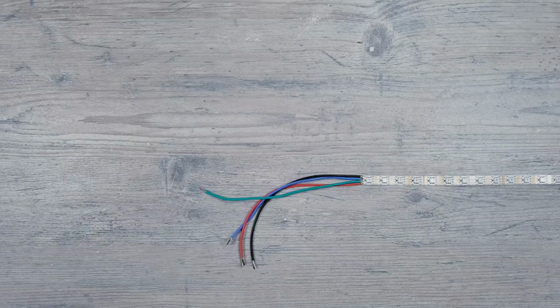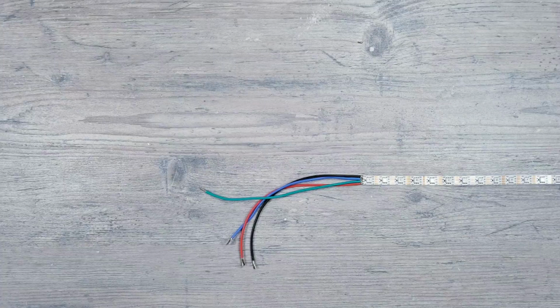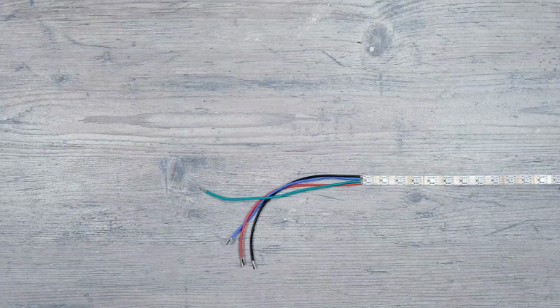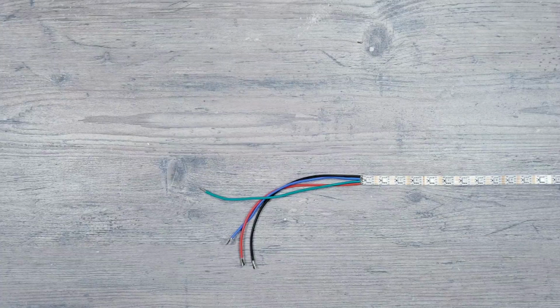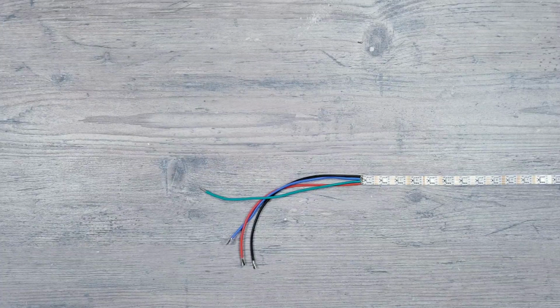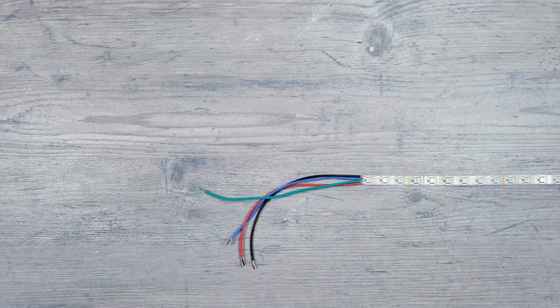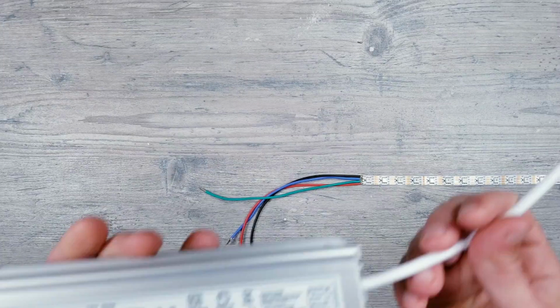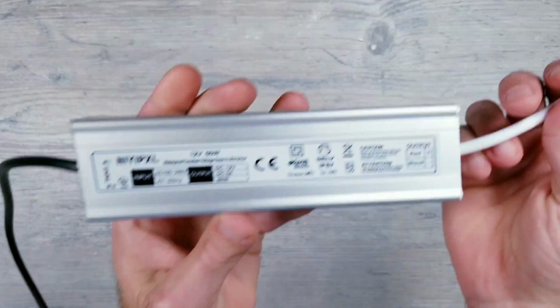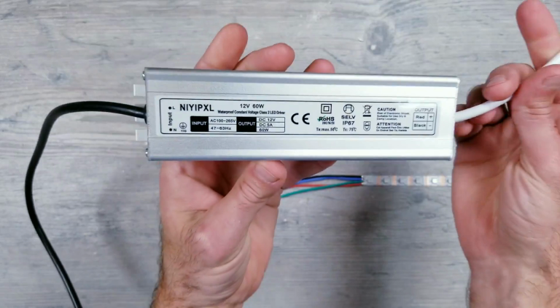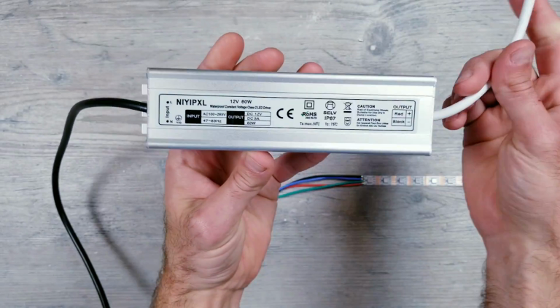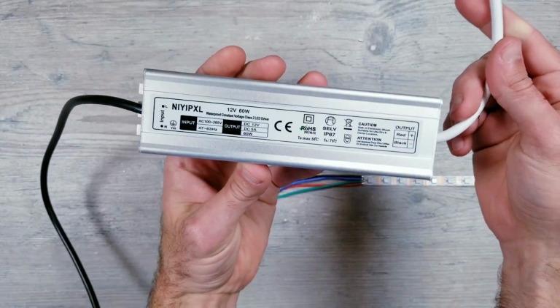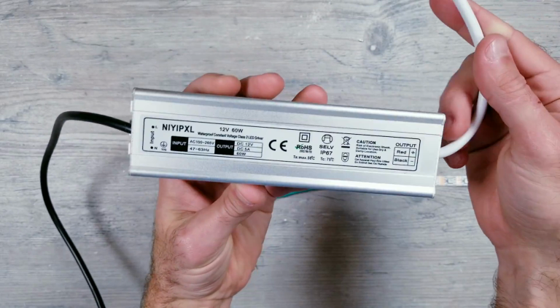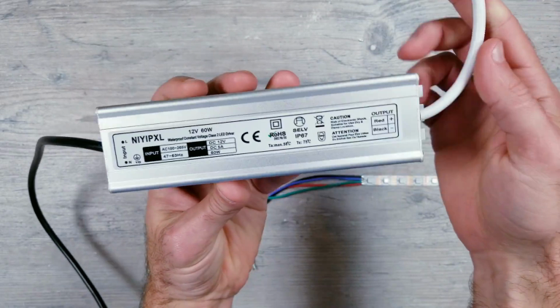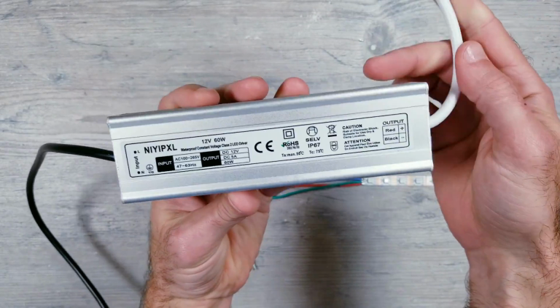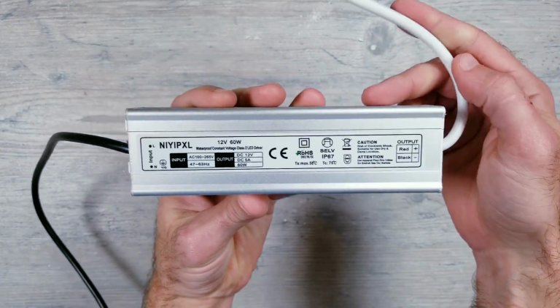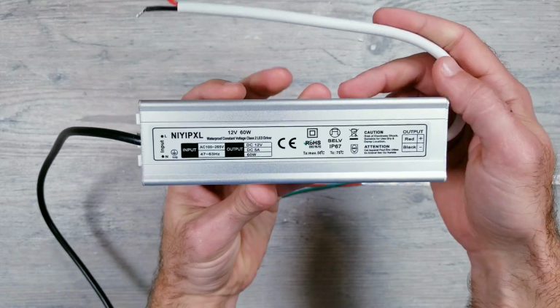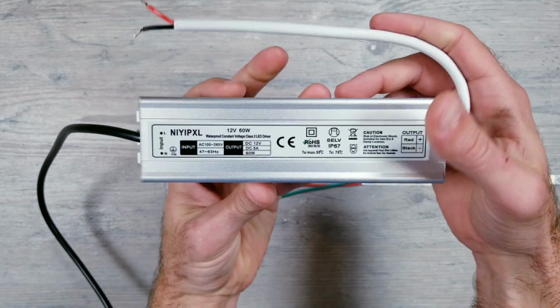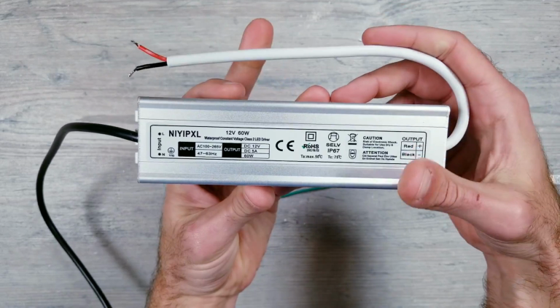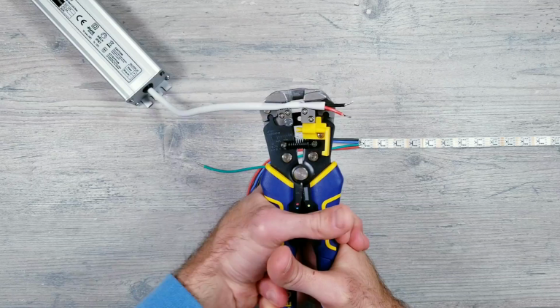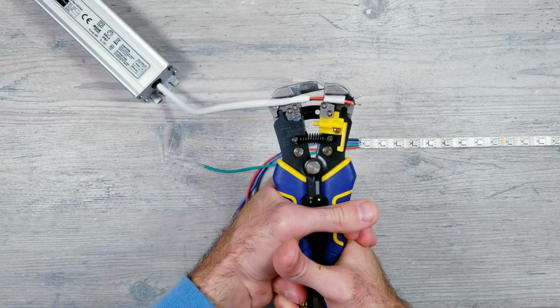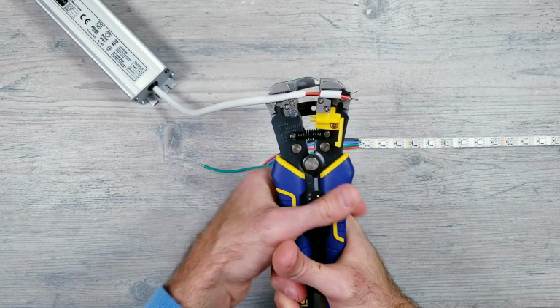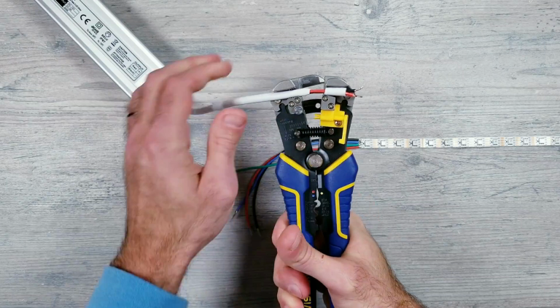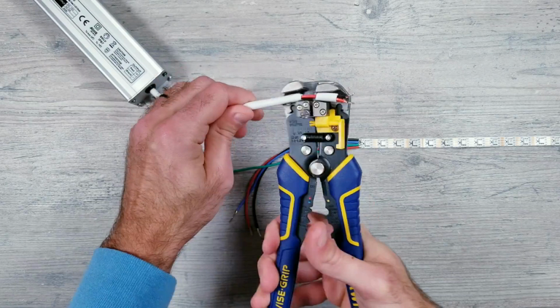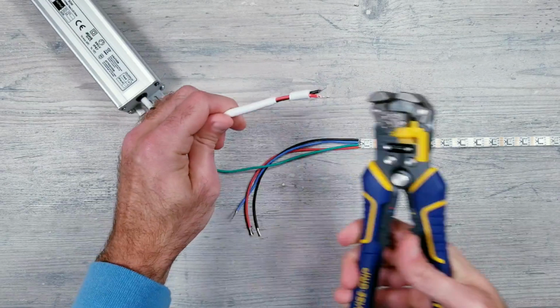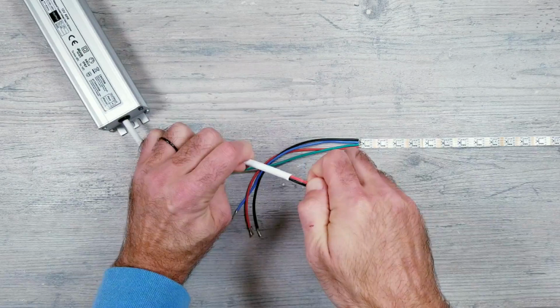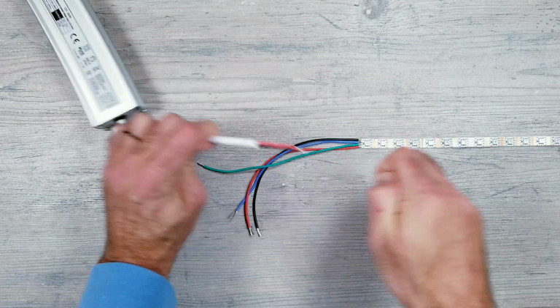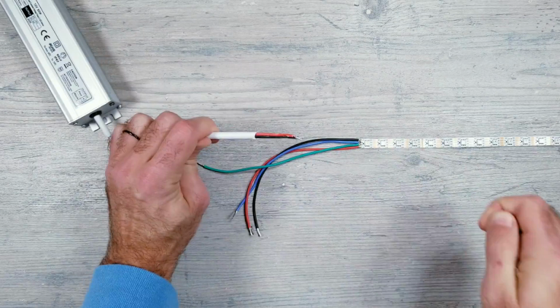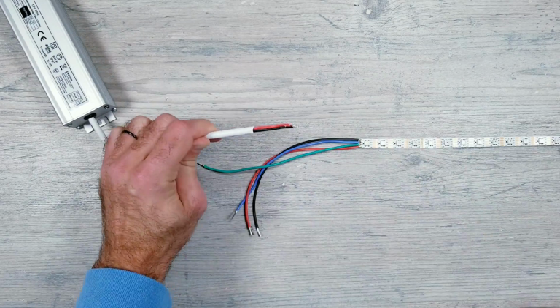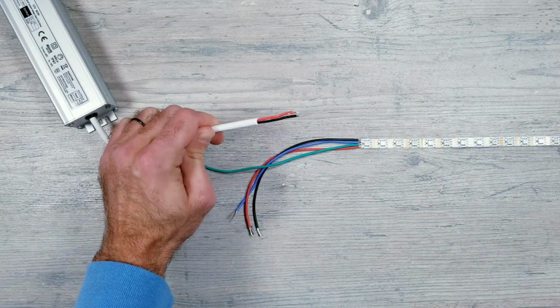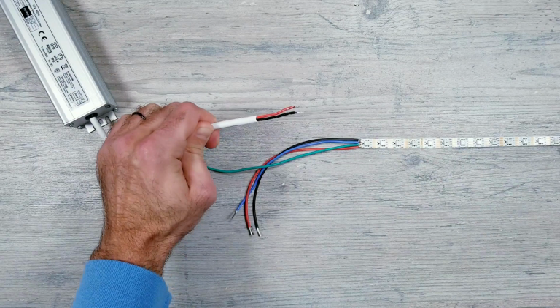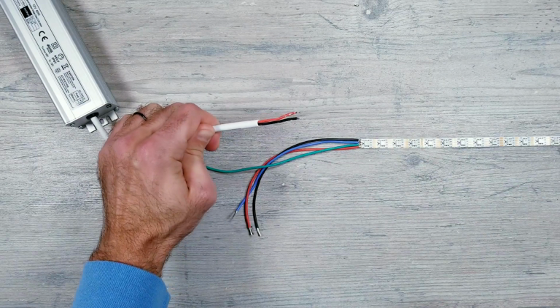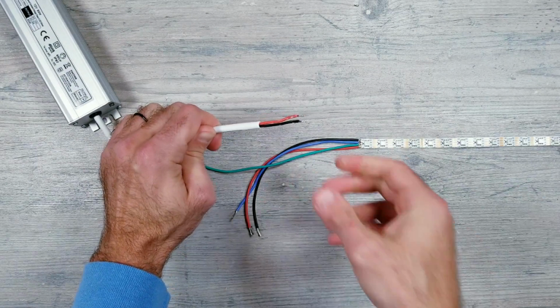So for power, I'll be using this 12-volt 5-amp supply, and I'm going to cut back a little bit more of the wires to make things easier to work with.